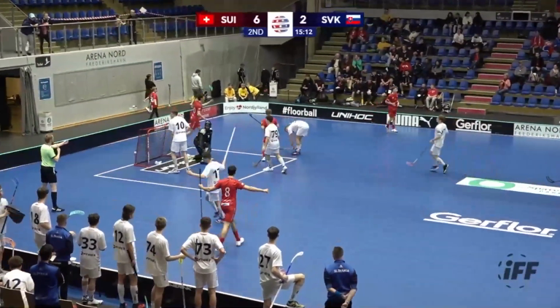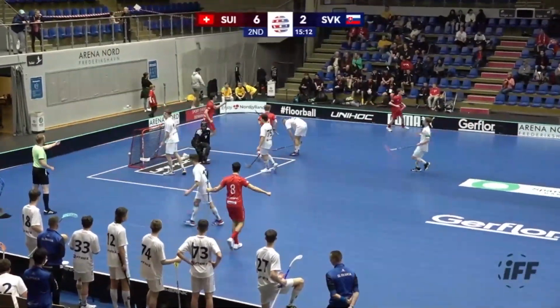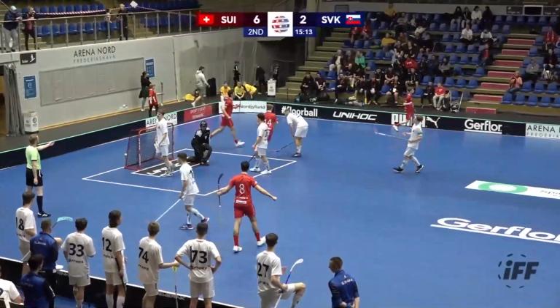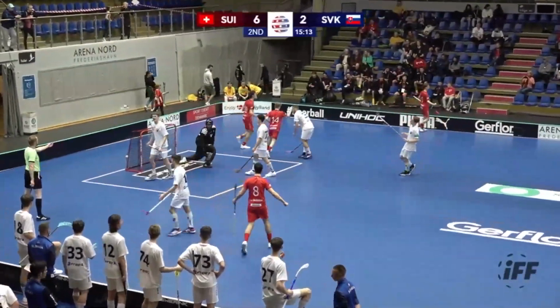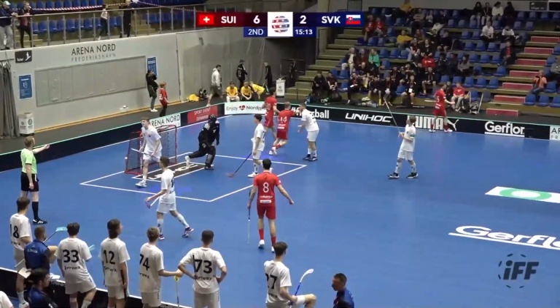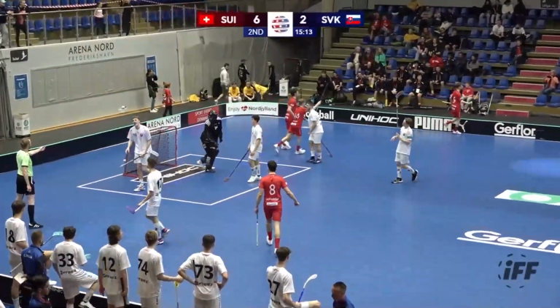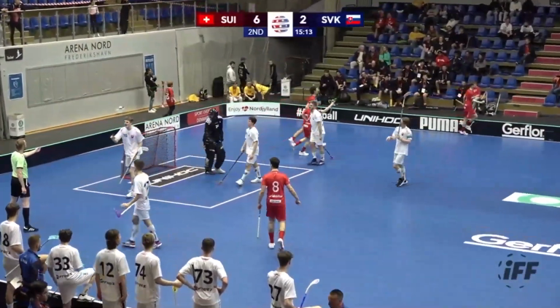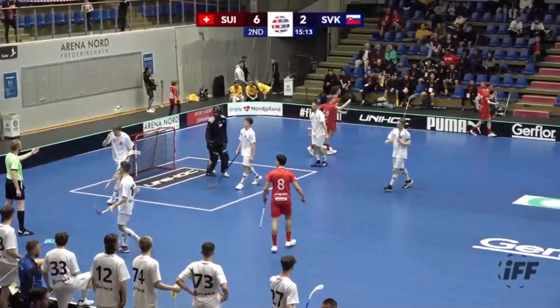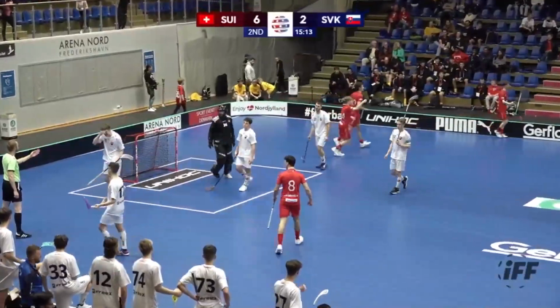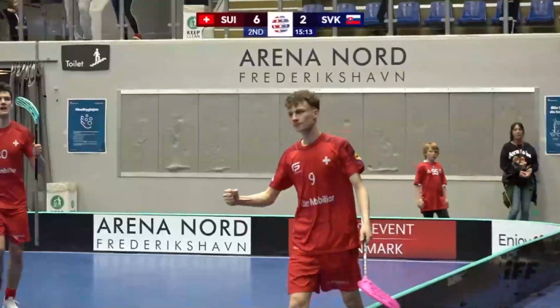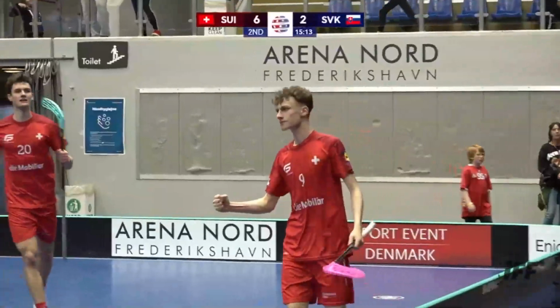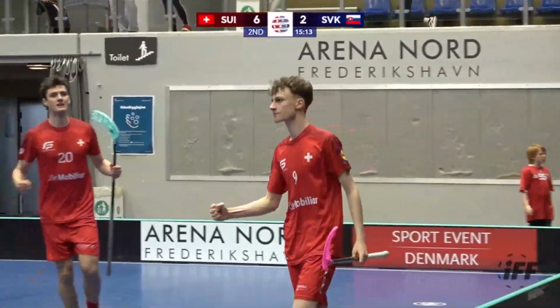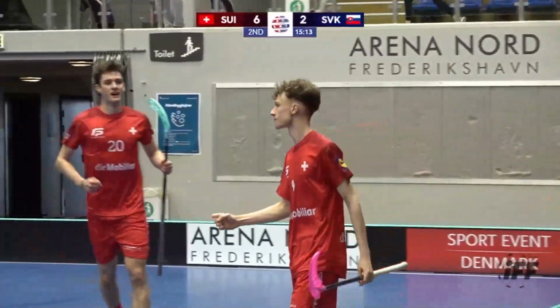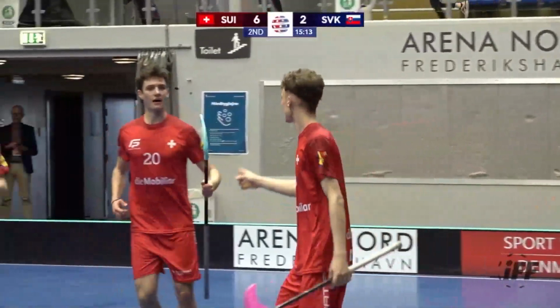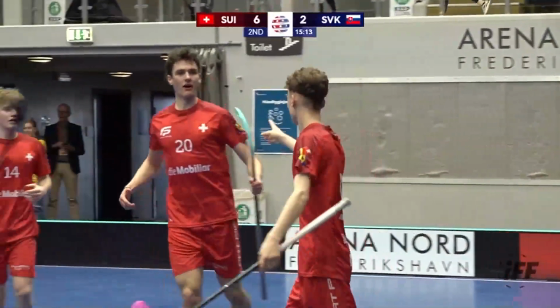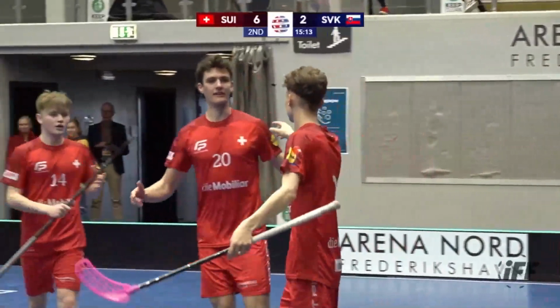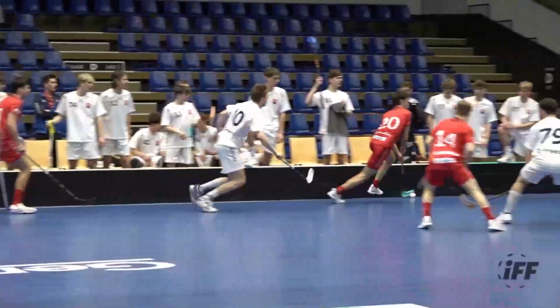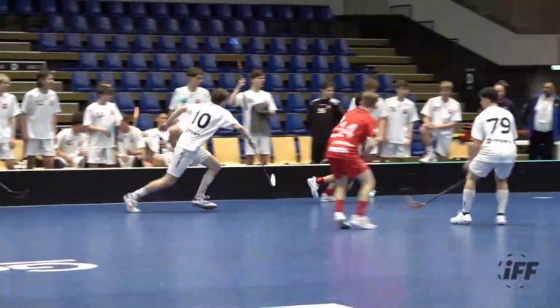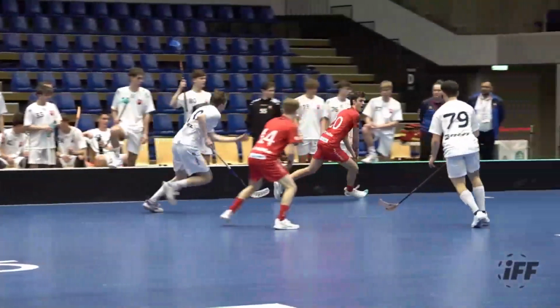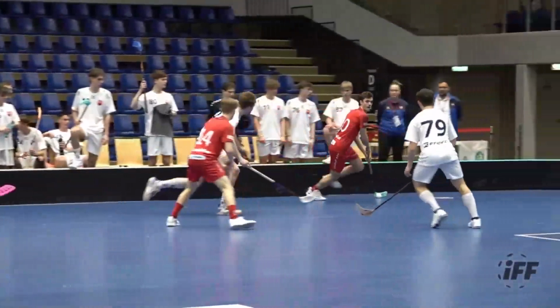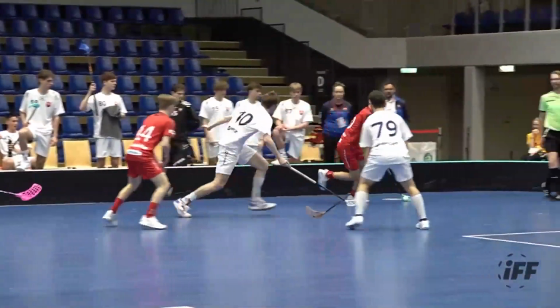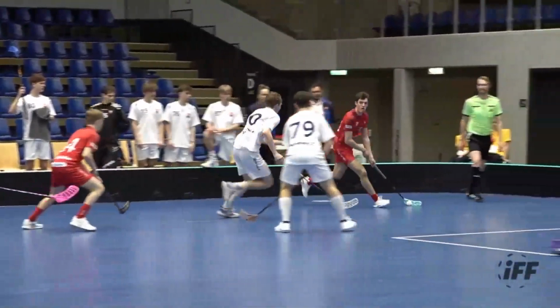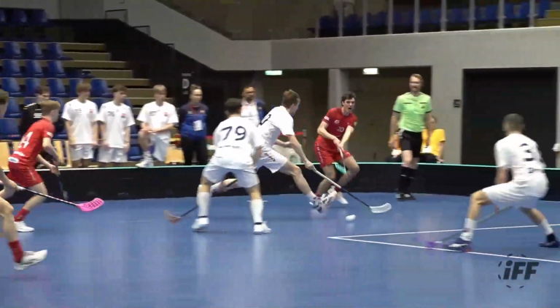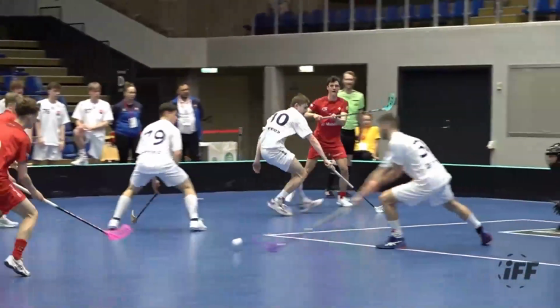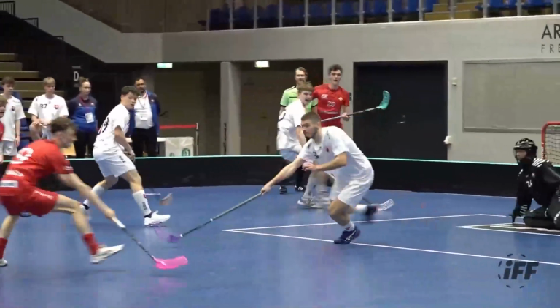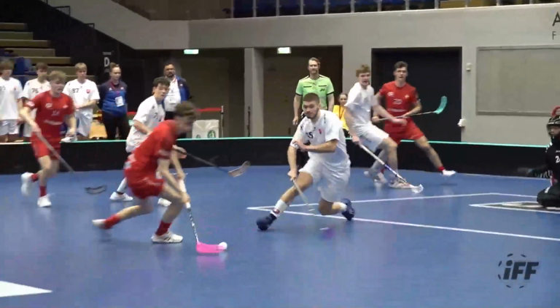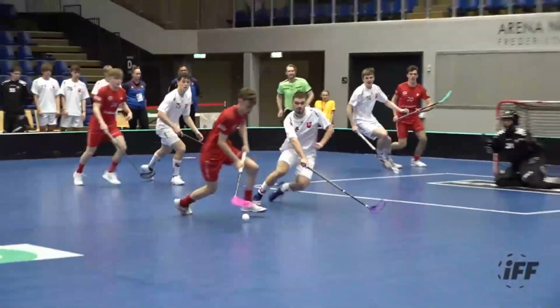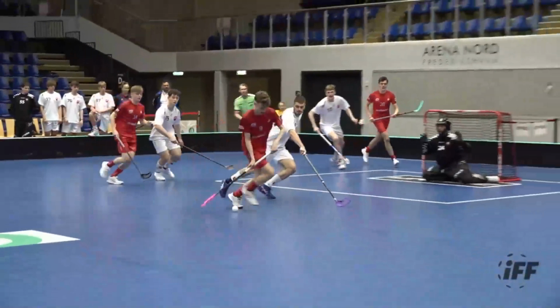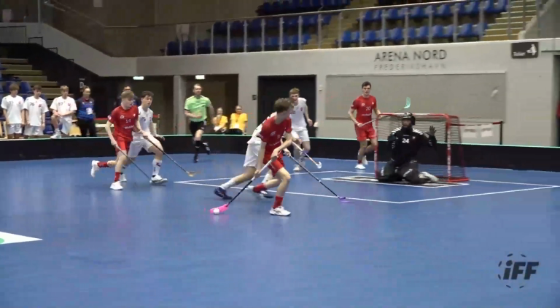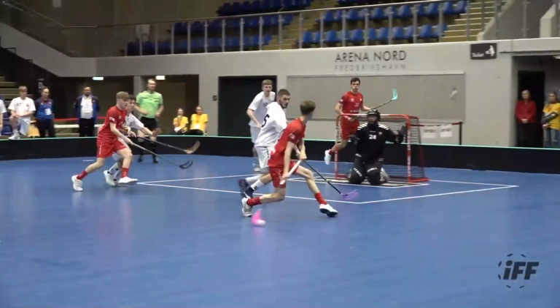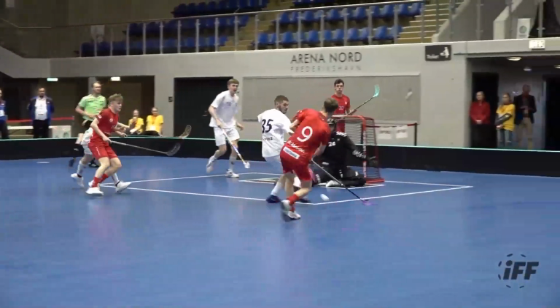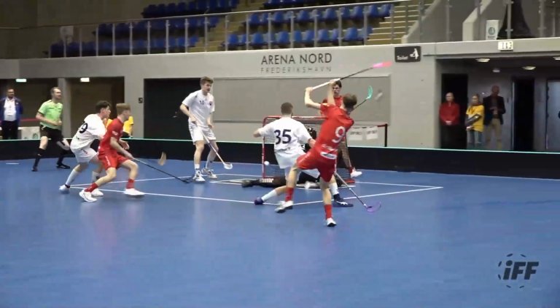Good give-and-go, another assist to Britt. Britt scoring goal number seven for Switzerland.